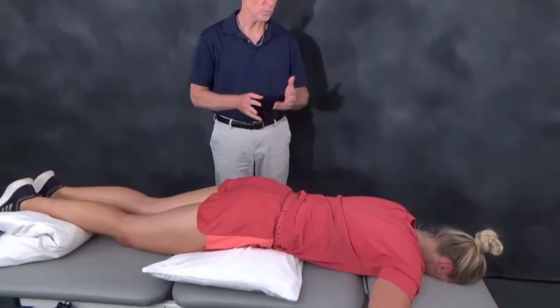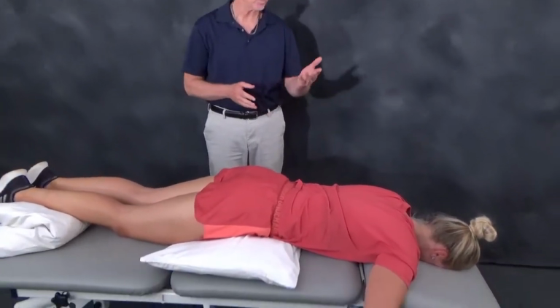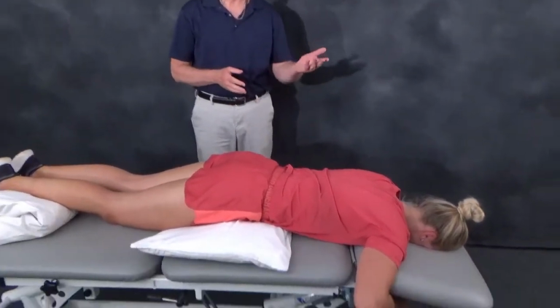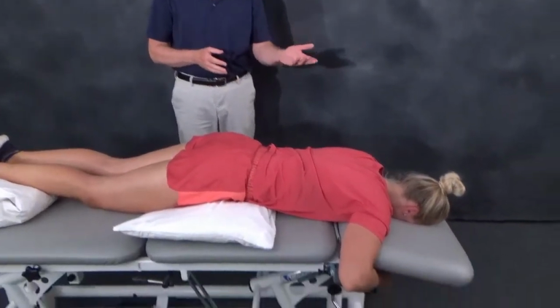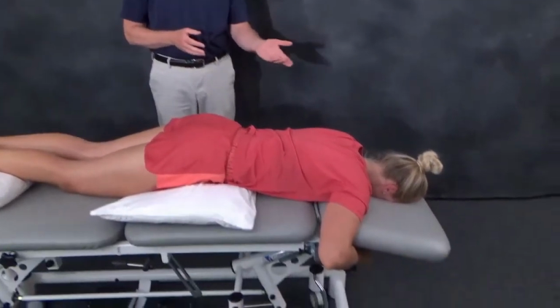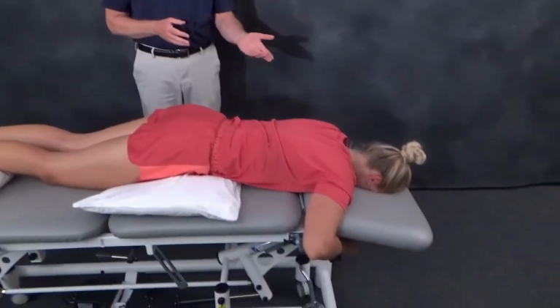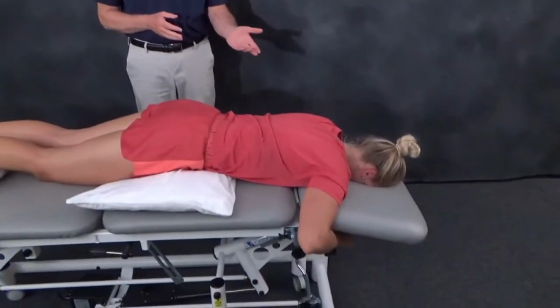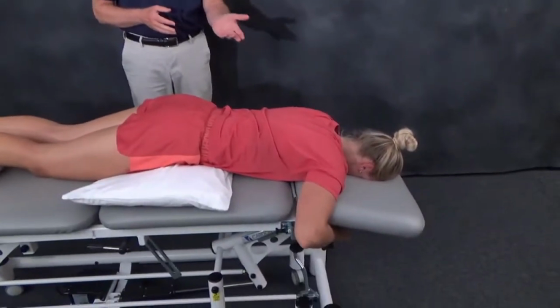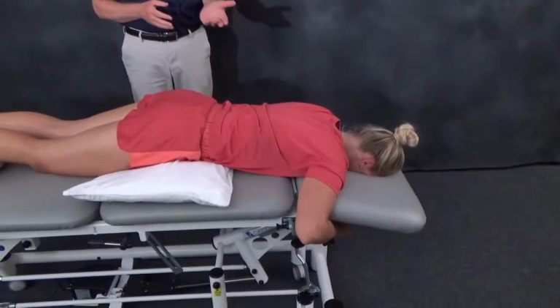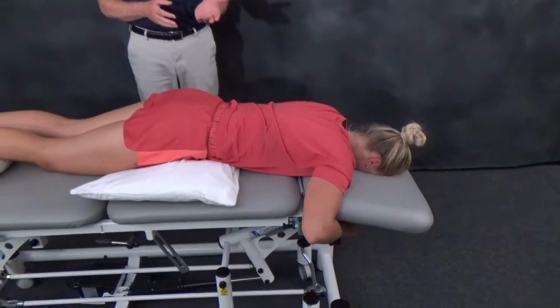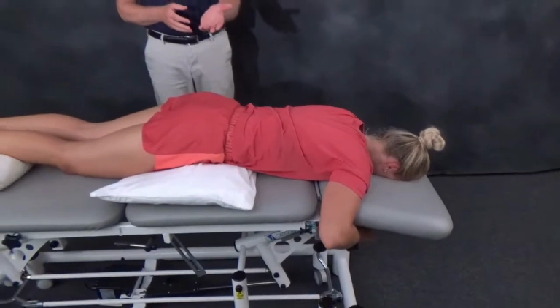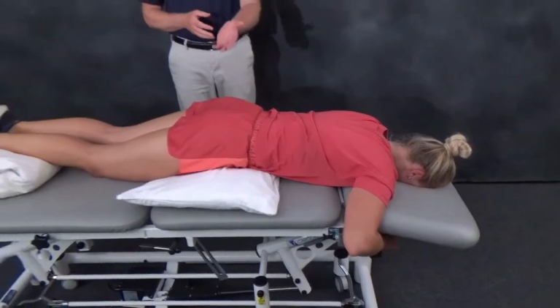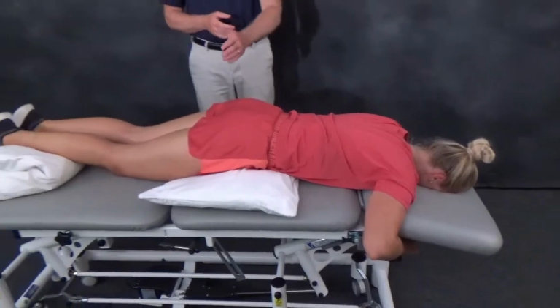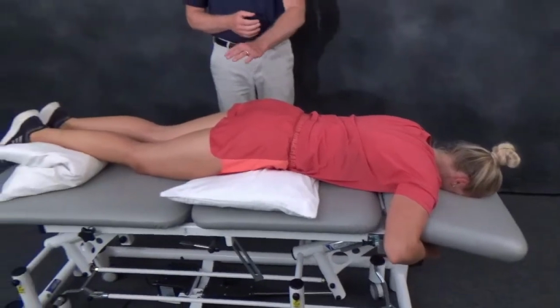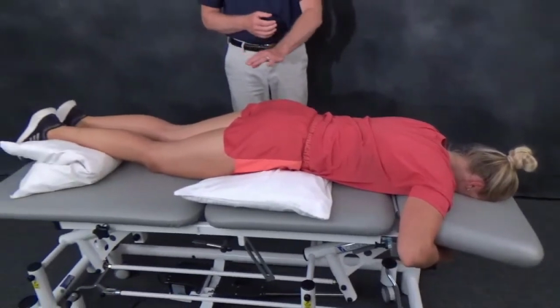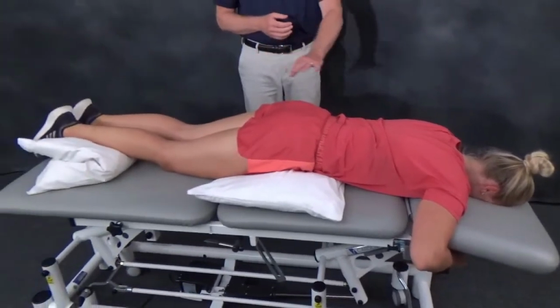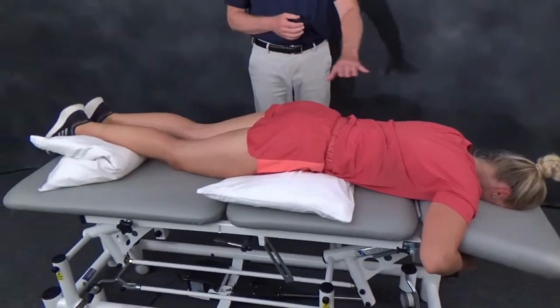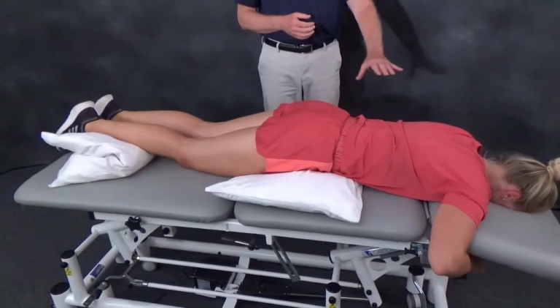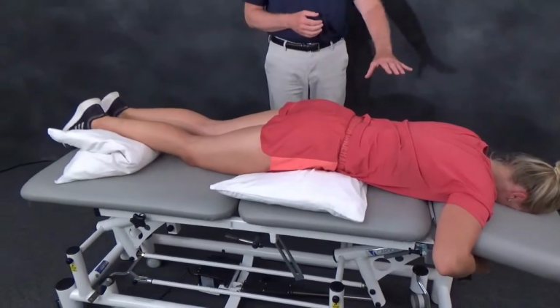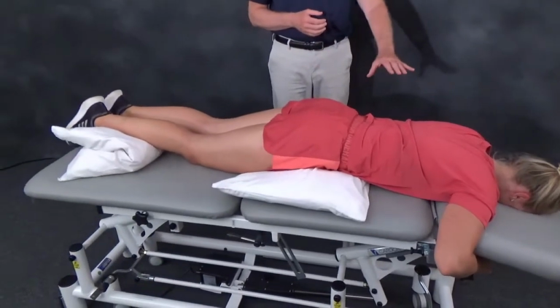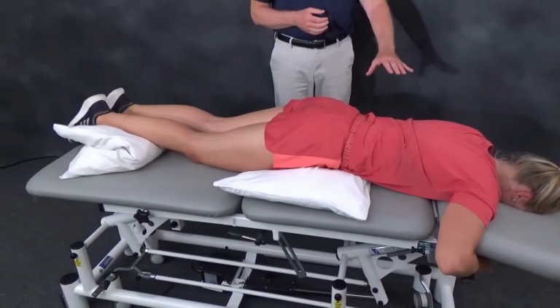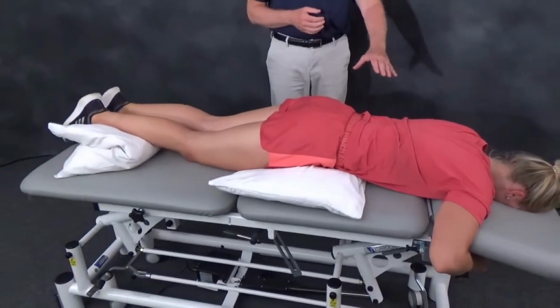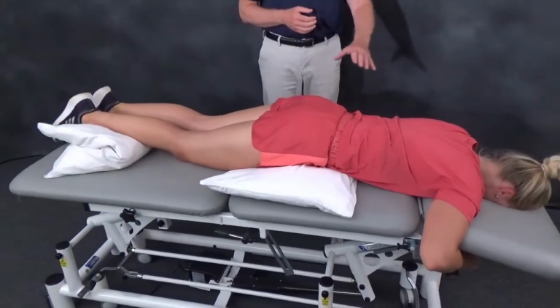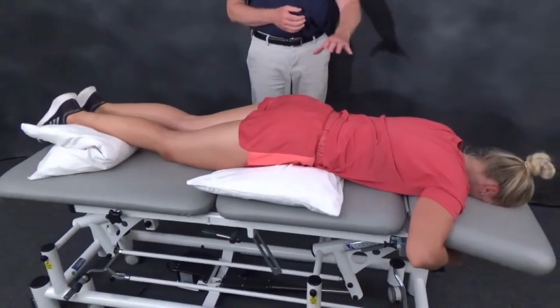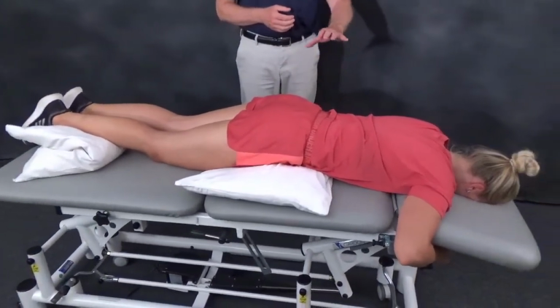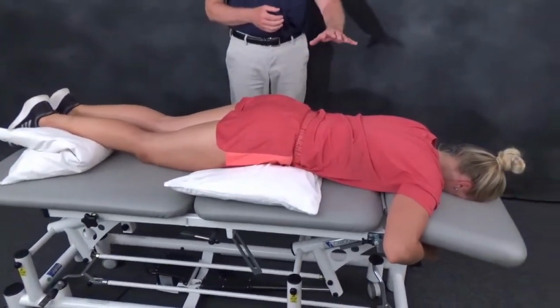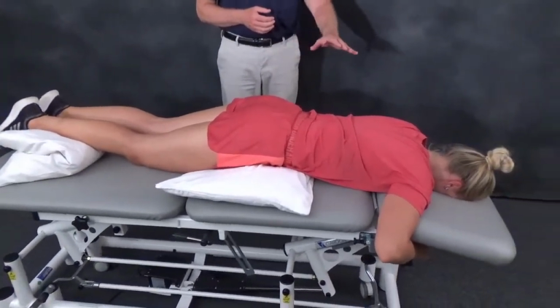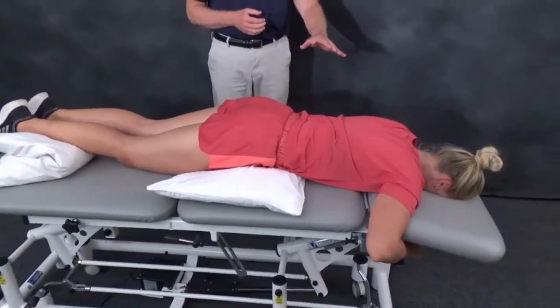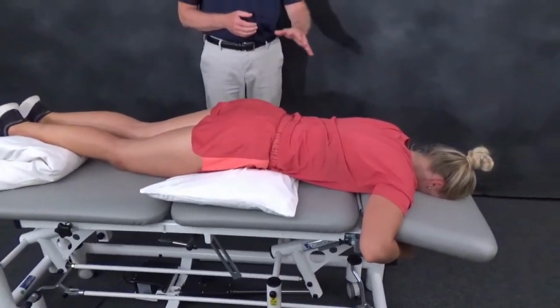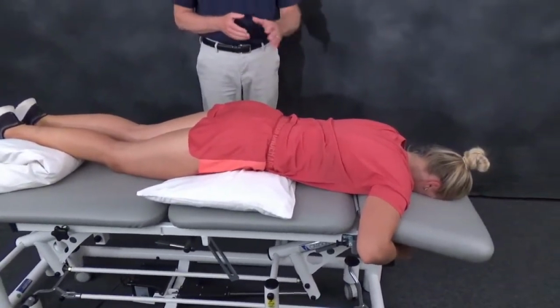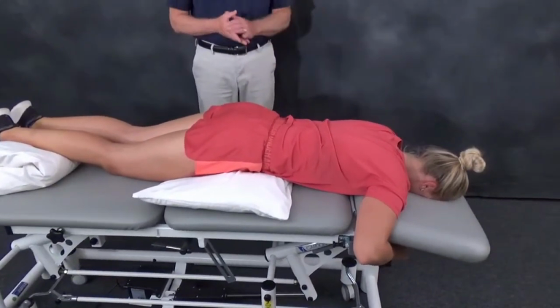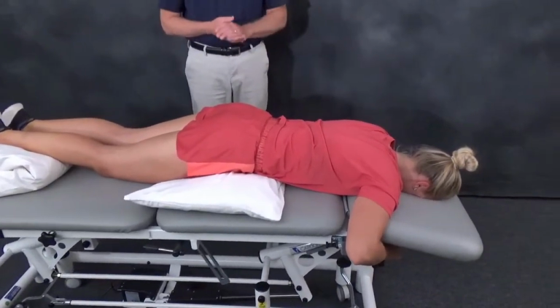It's performed in prone with the patient comfortably resting over a pillow, lumbar spine in mid position.